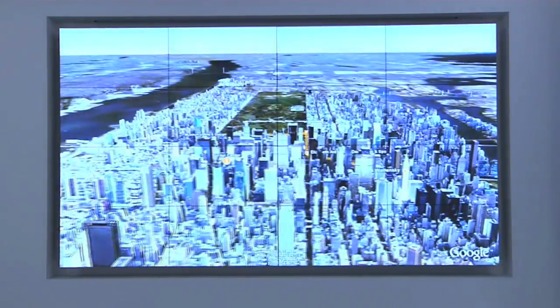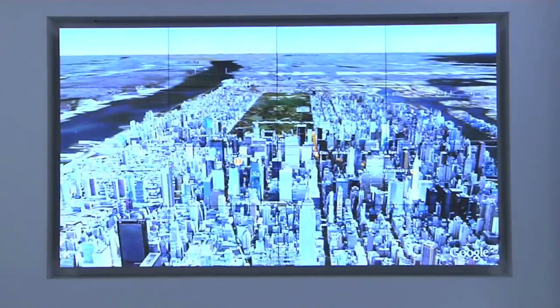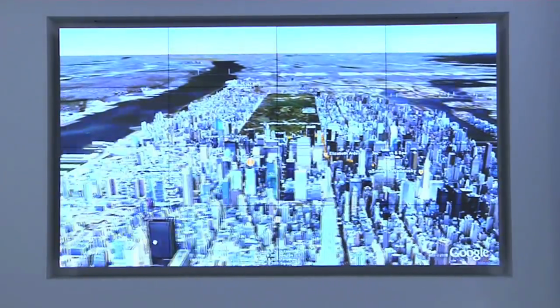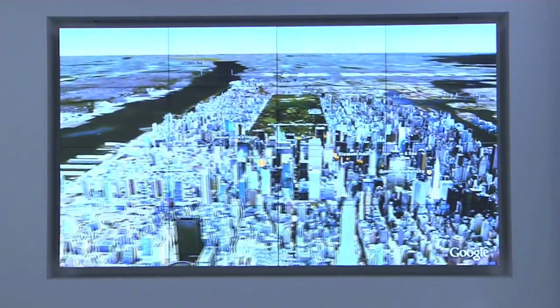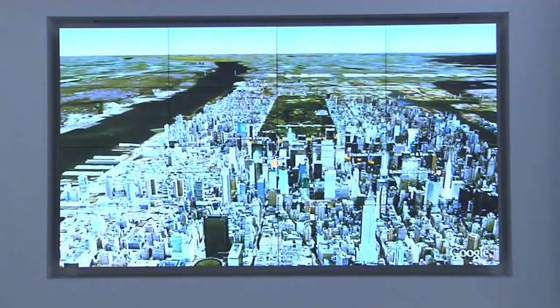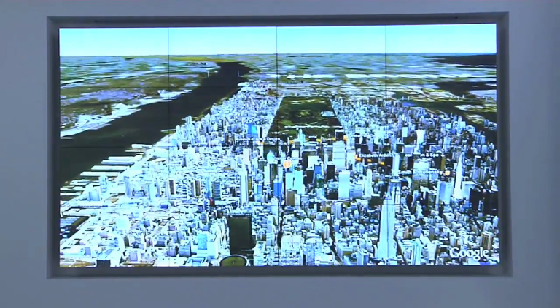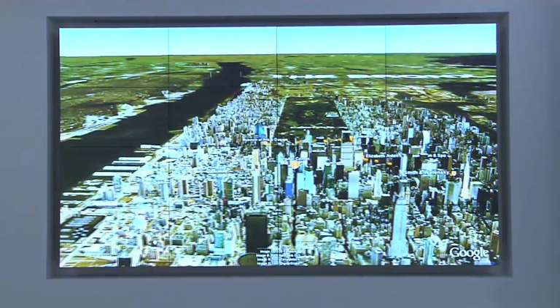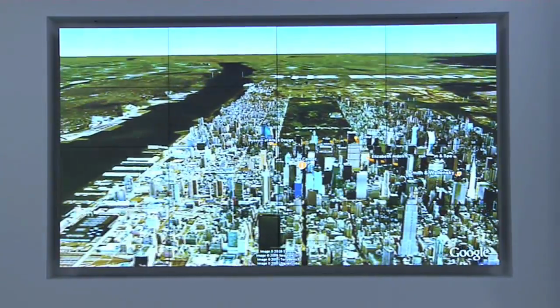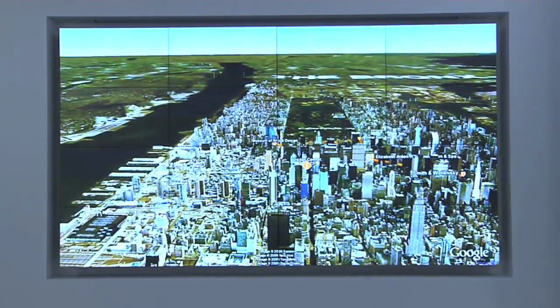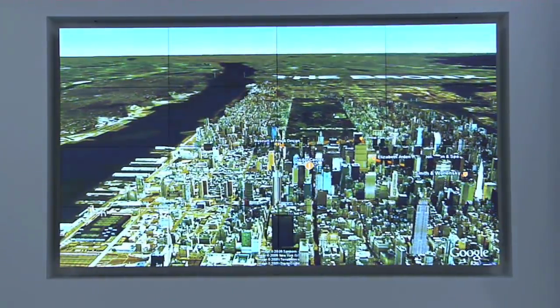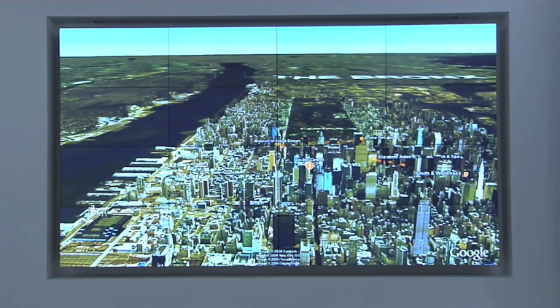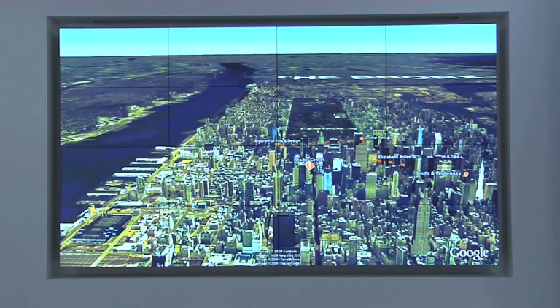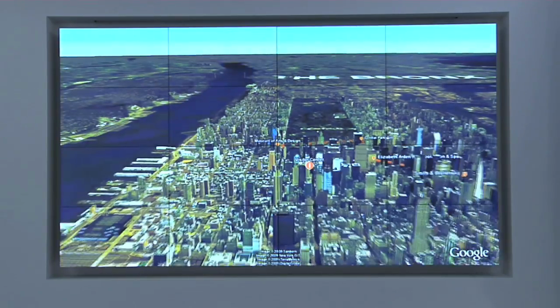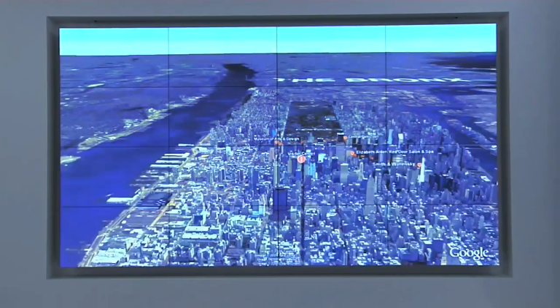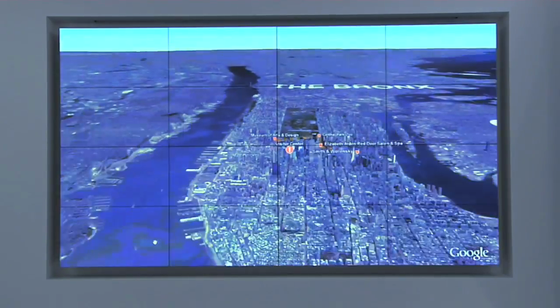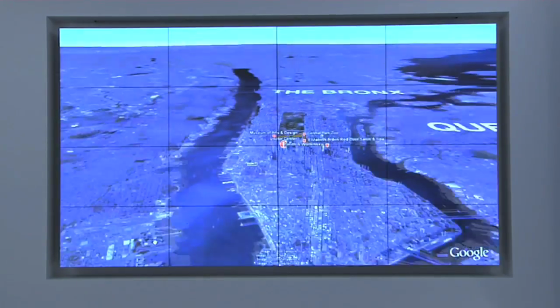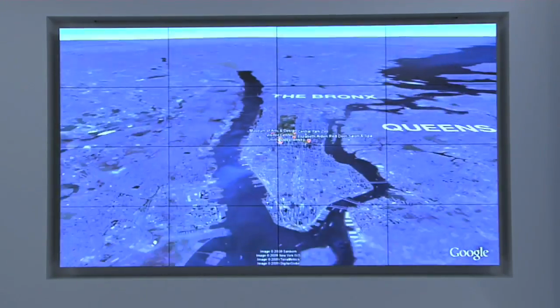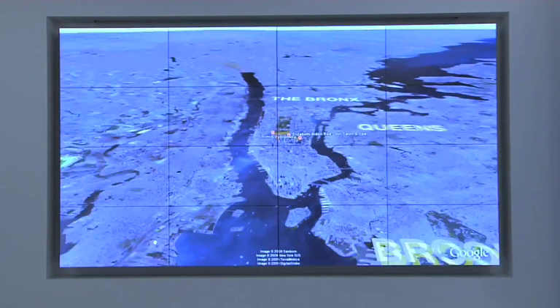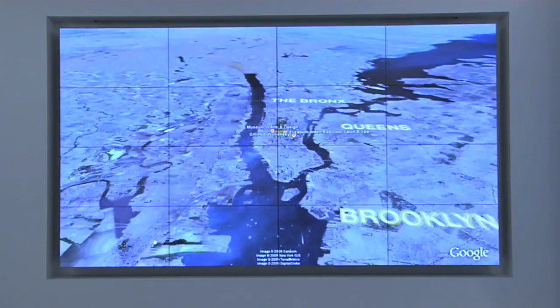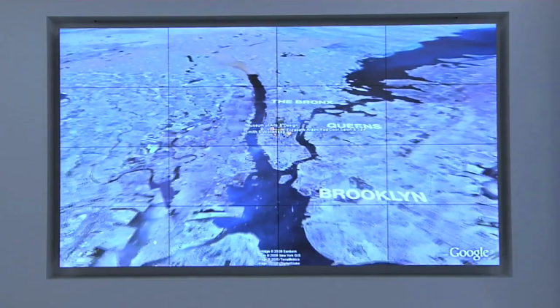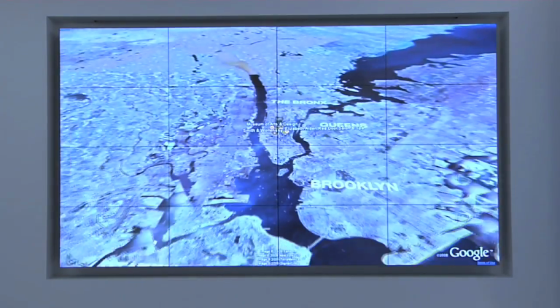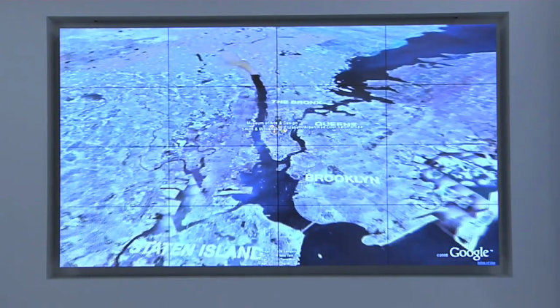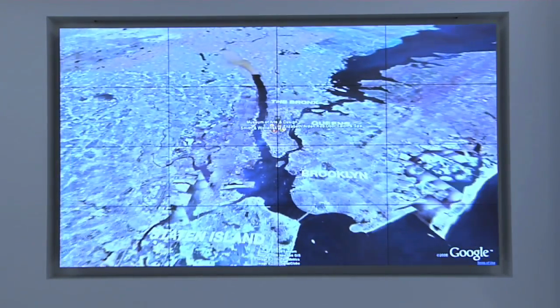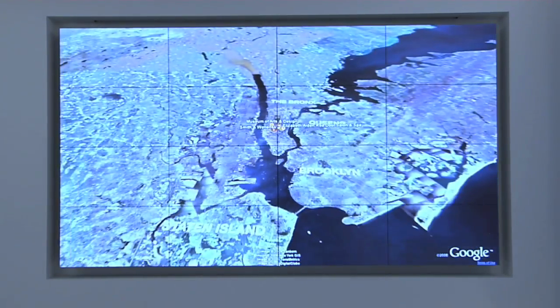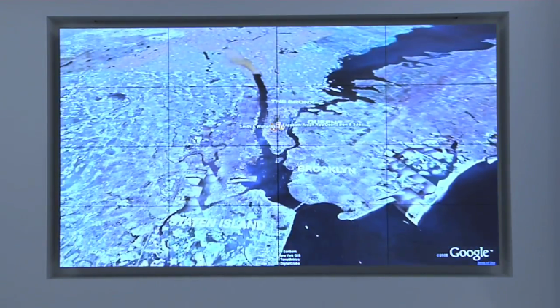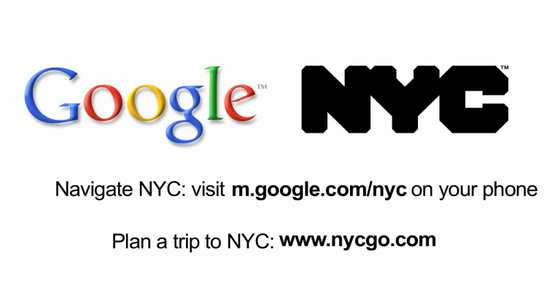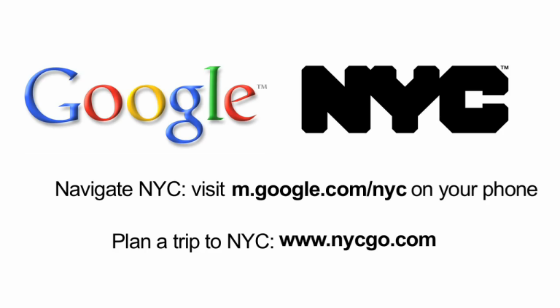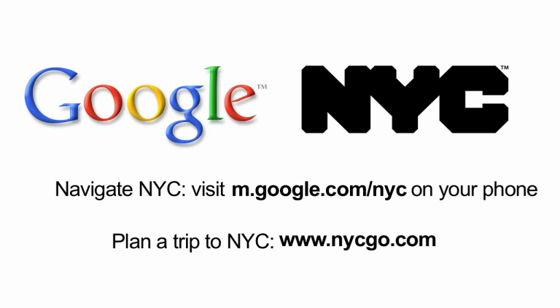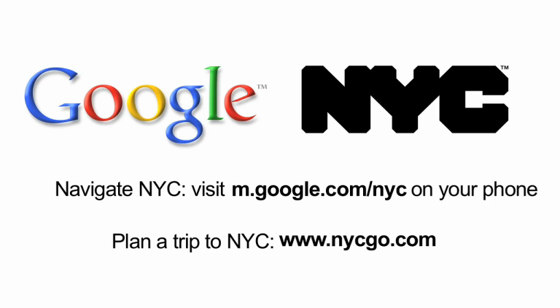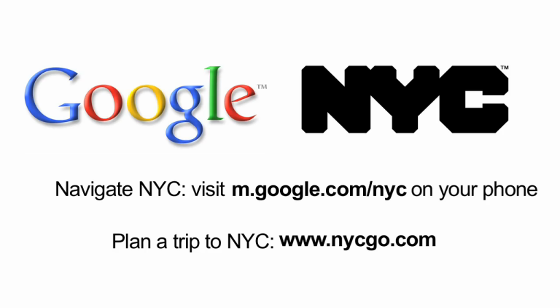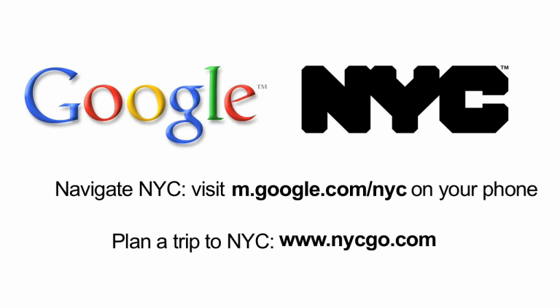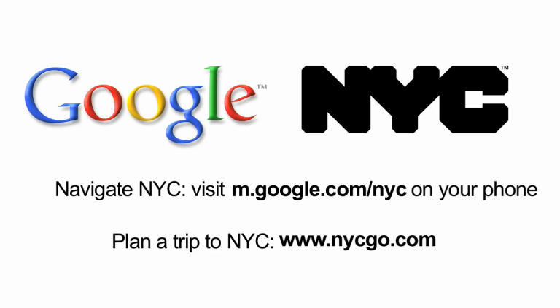Google and New York City invite you to explore from your home computer, your phone, and of course, in the real world.